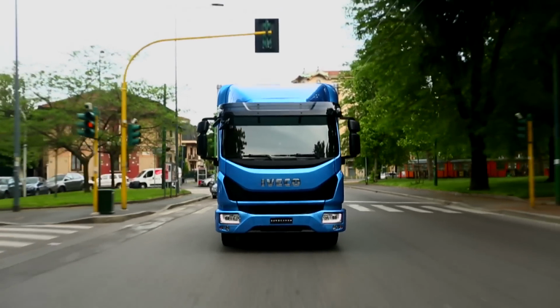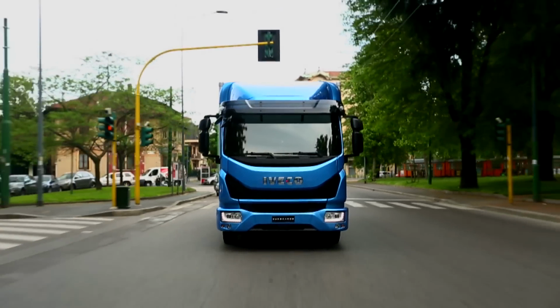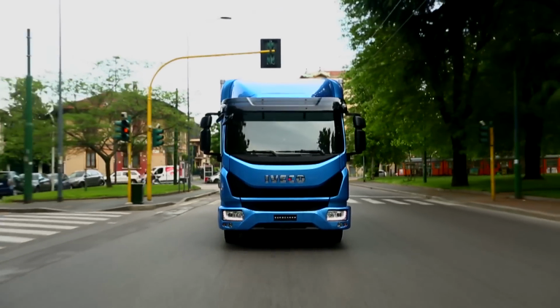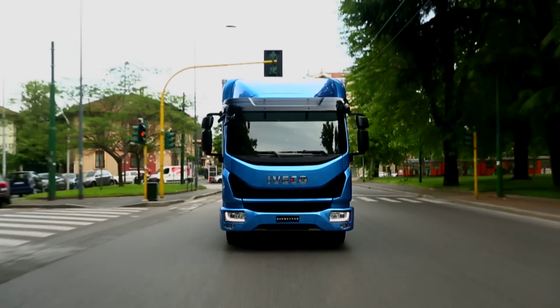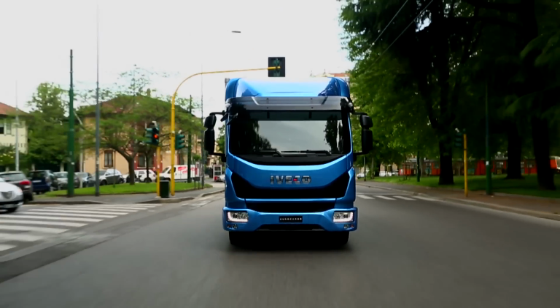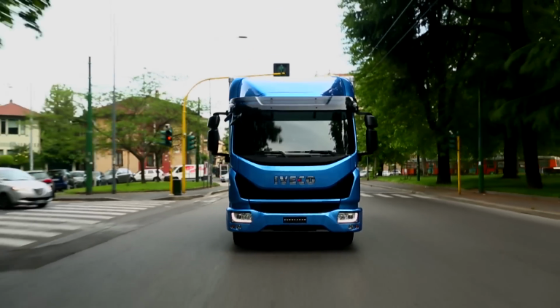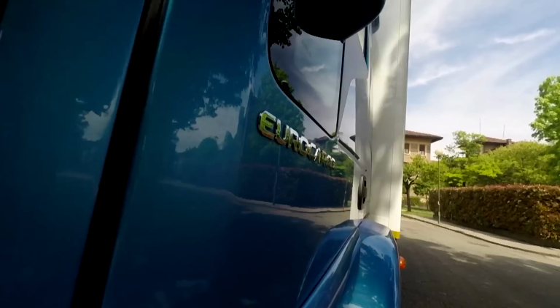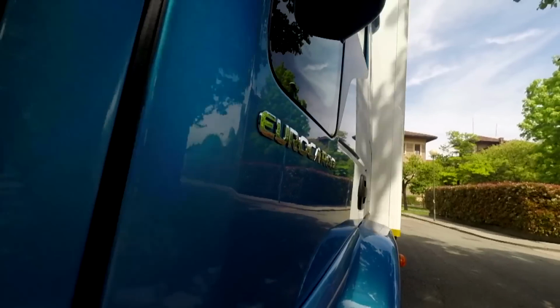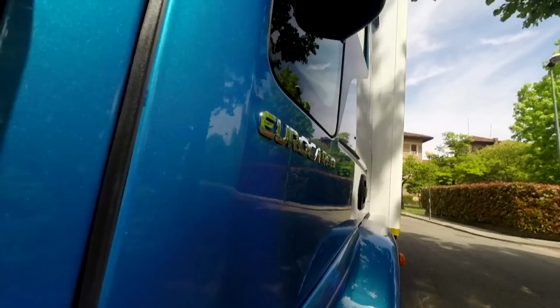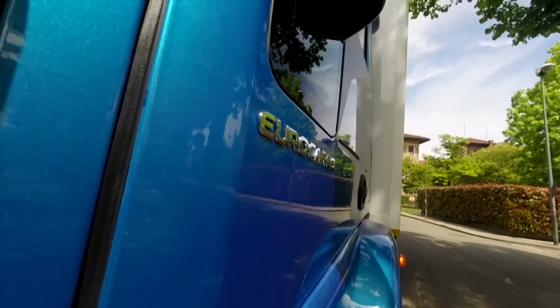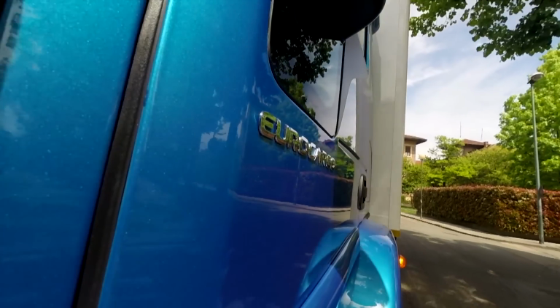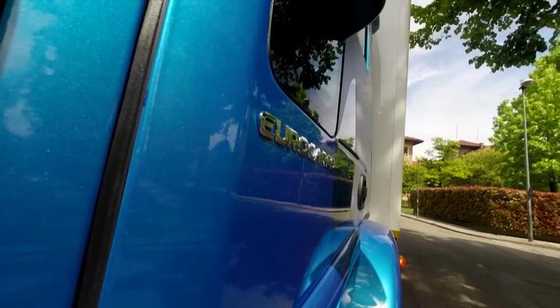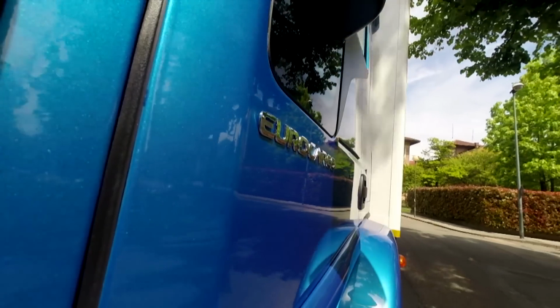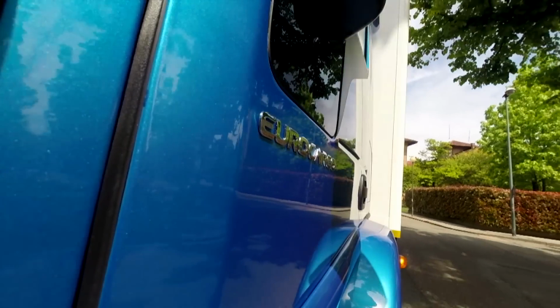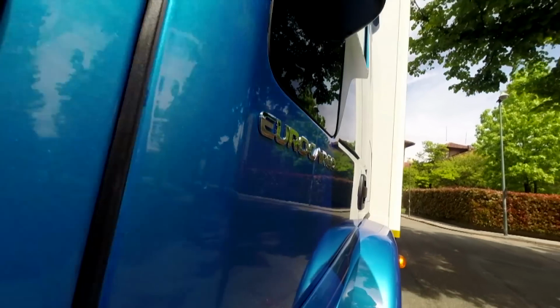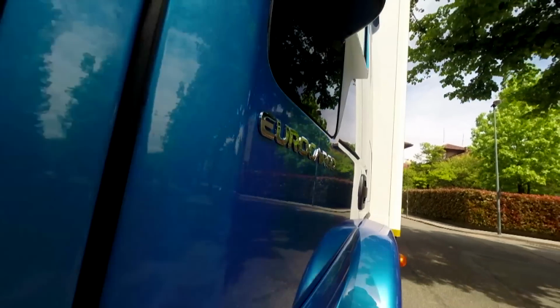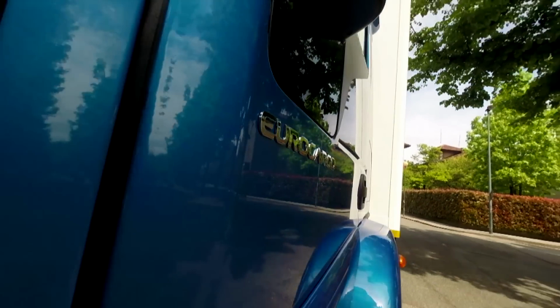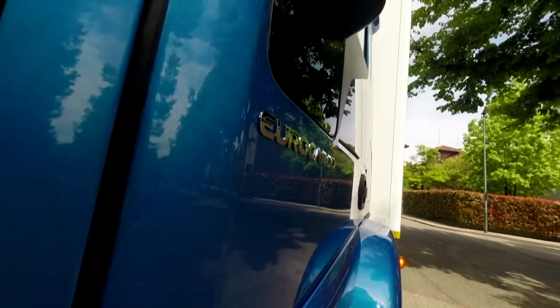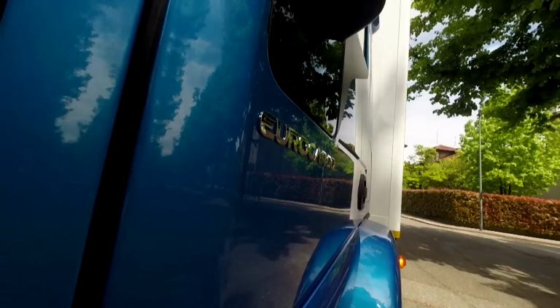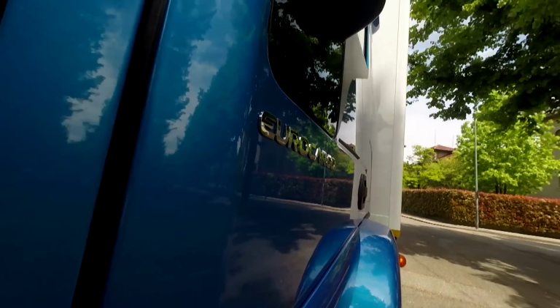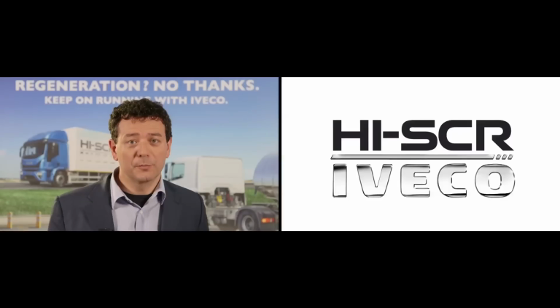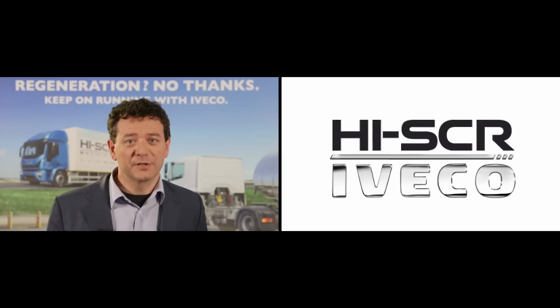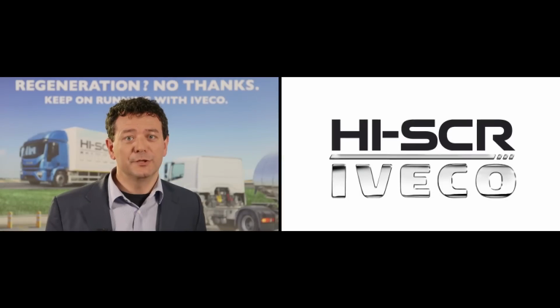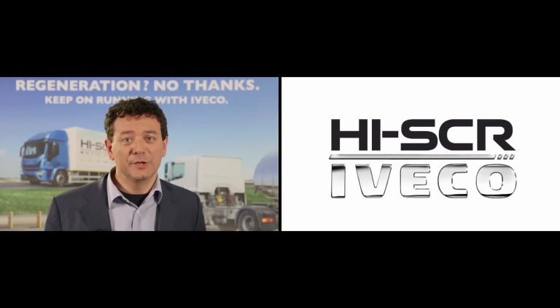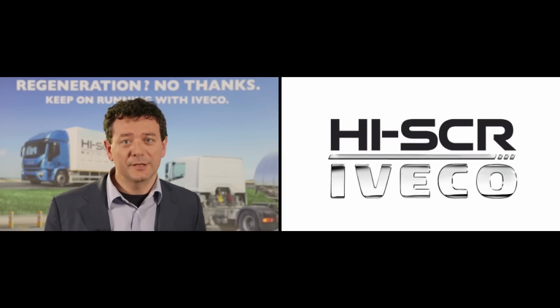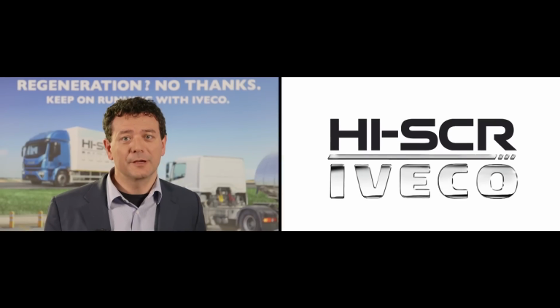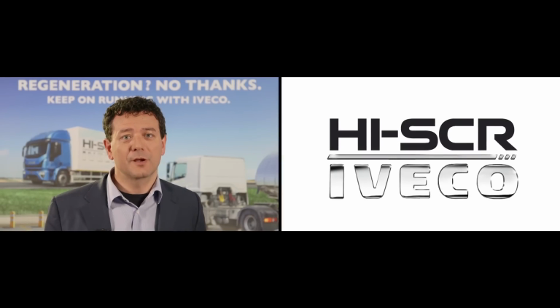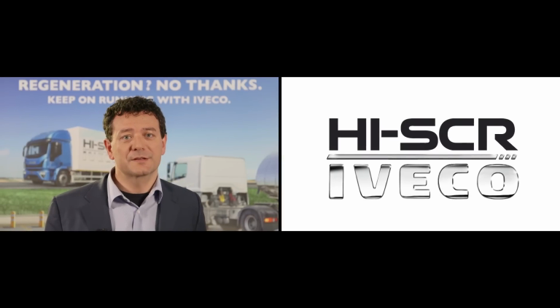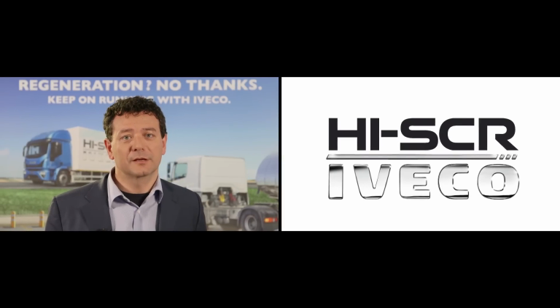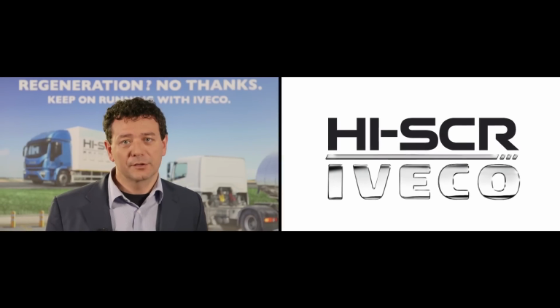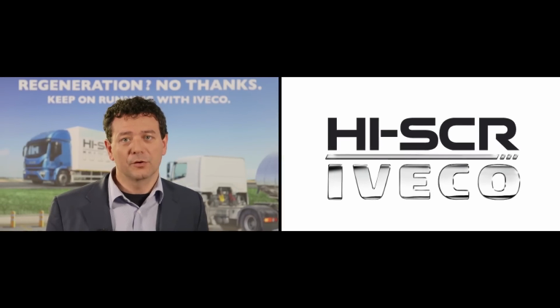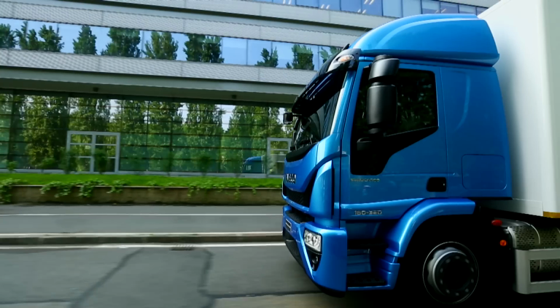The new Eurocargo is the only Euro 6 medium duty truck adopting the unique Iveco High SCR technology.